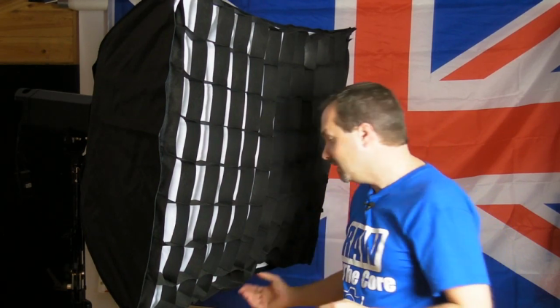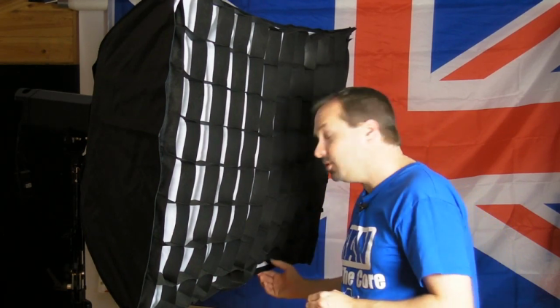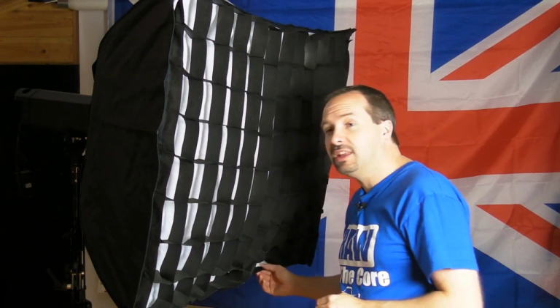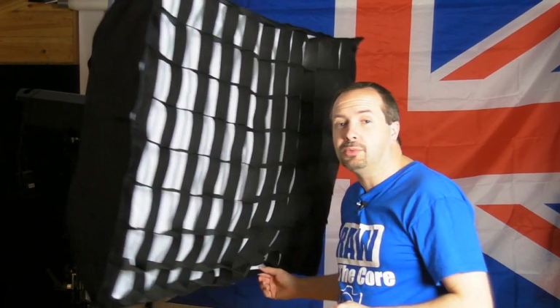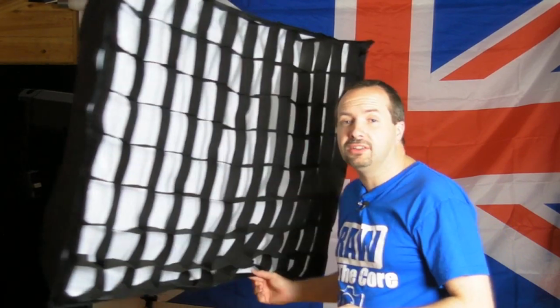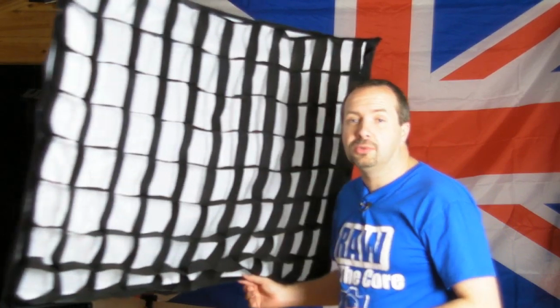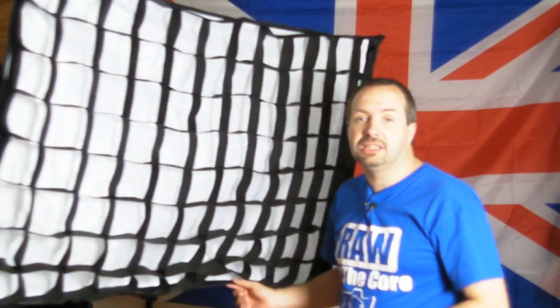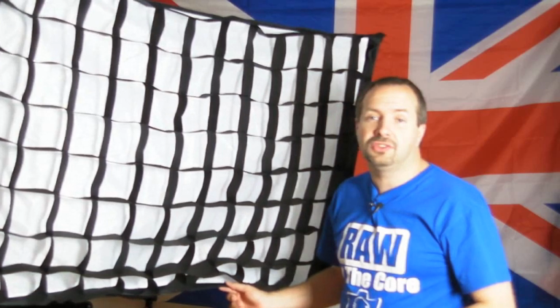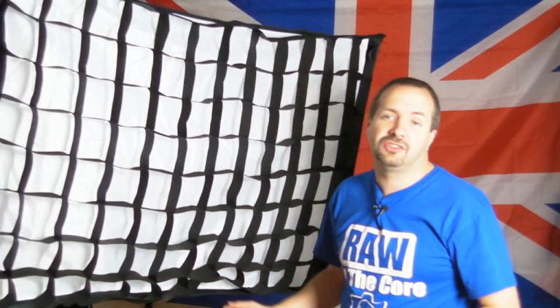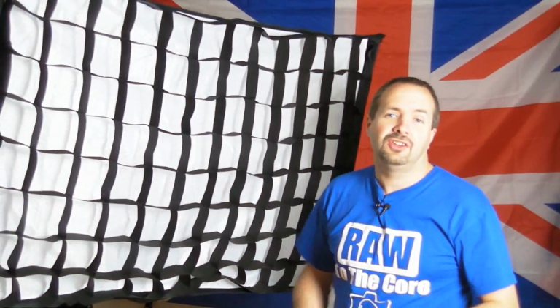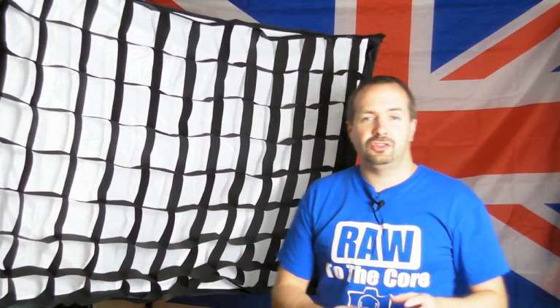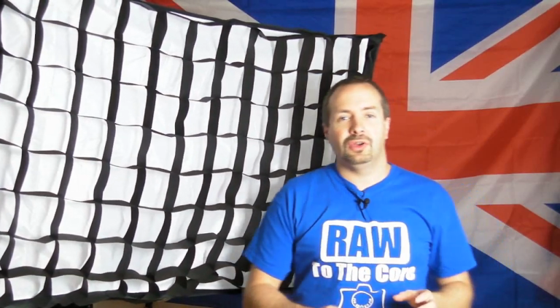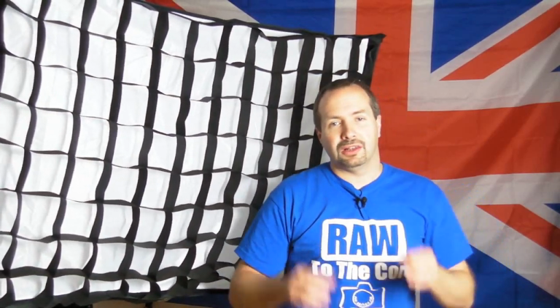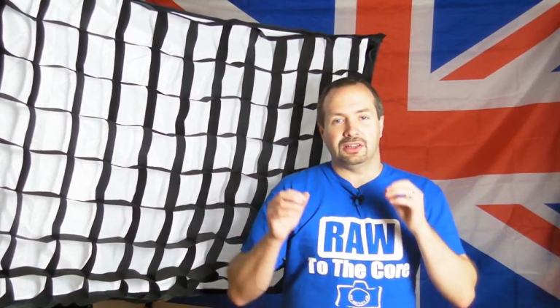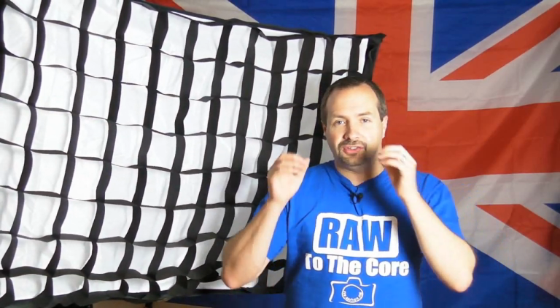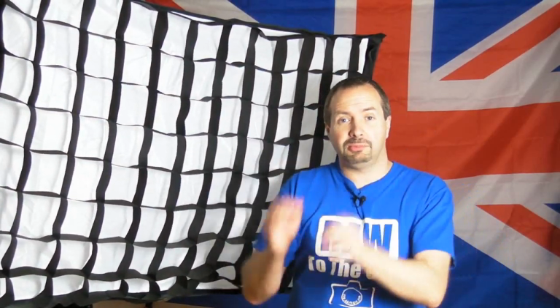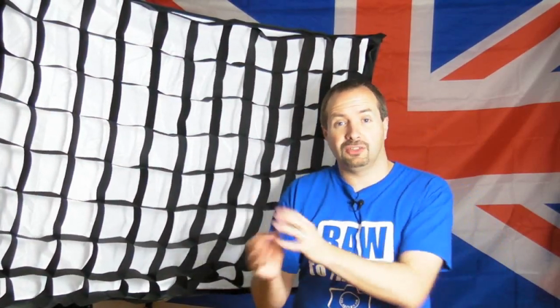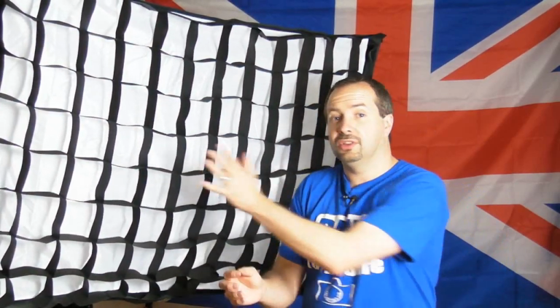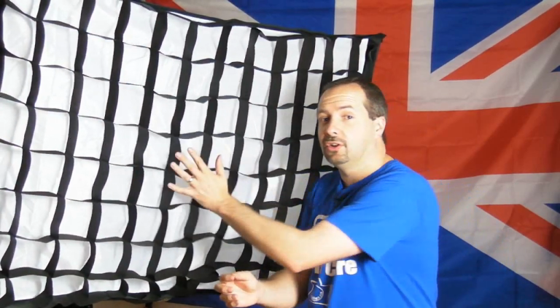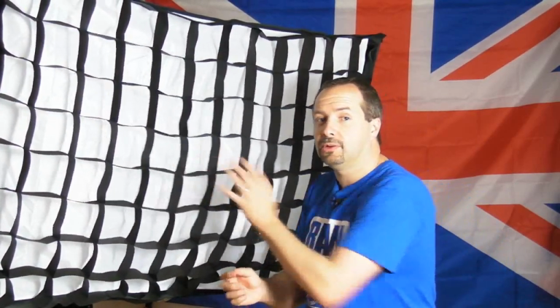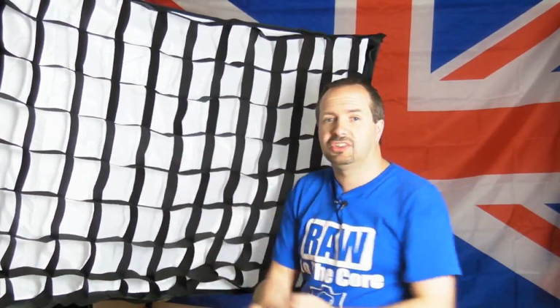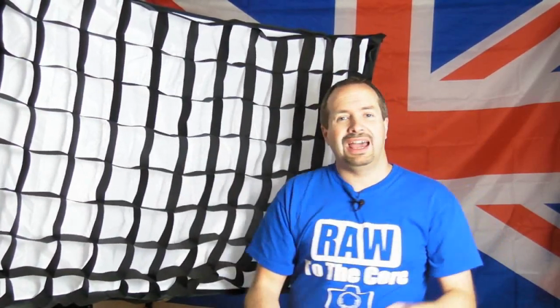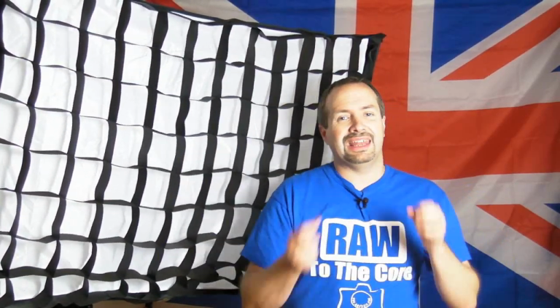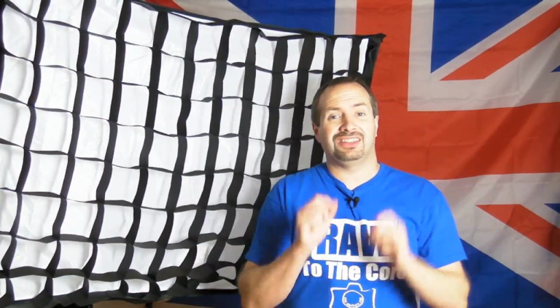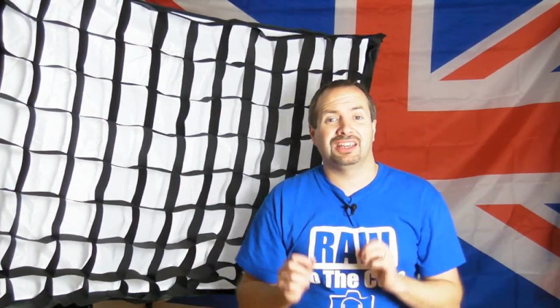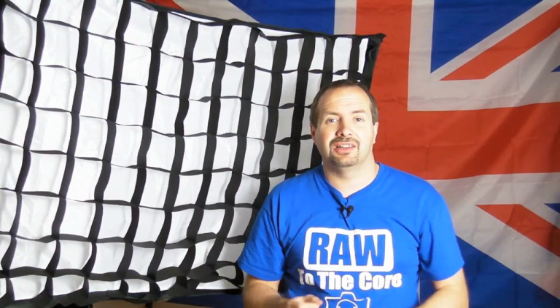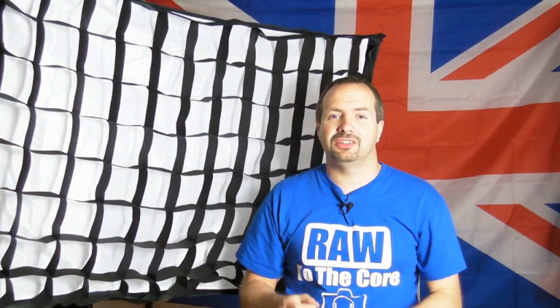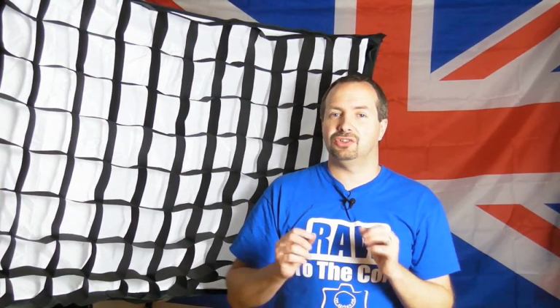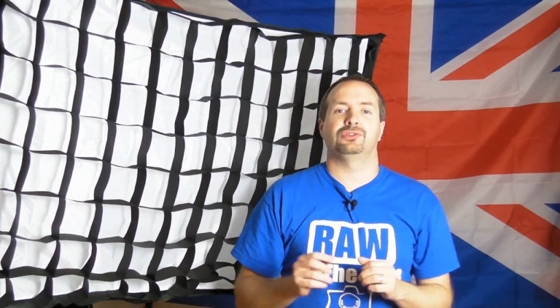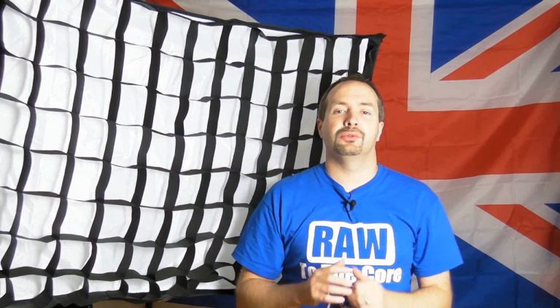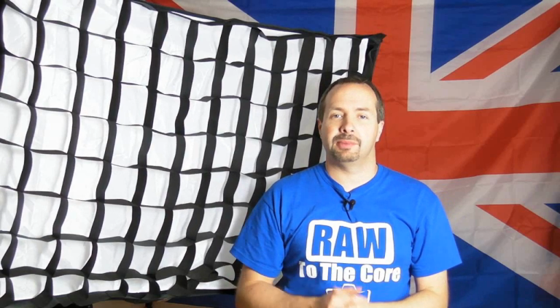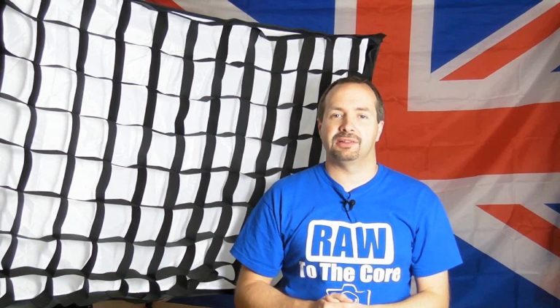So that's what we're going to do — use this to light the subject with the softbox and then add a second light to control the background.